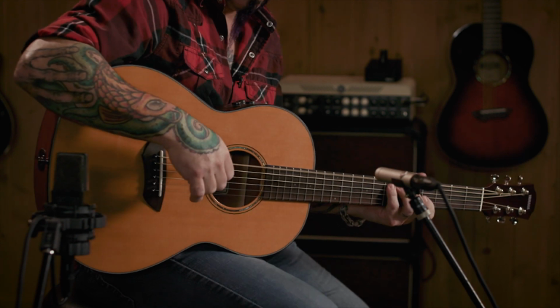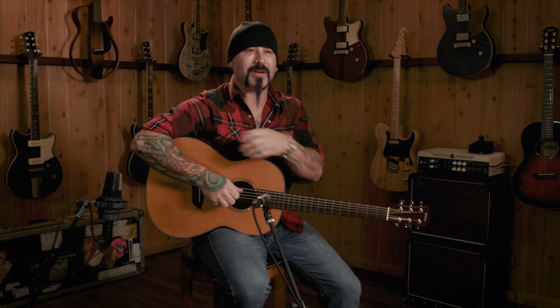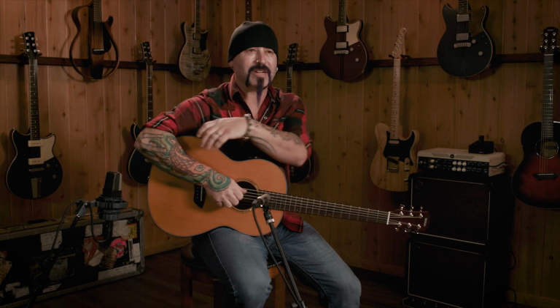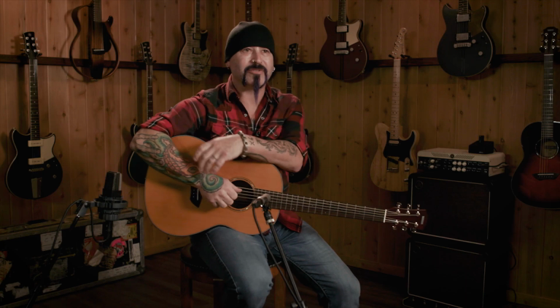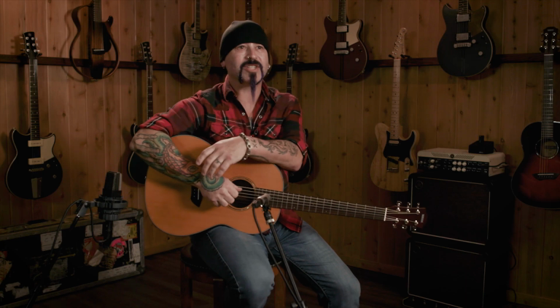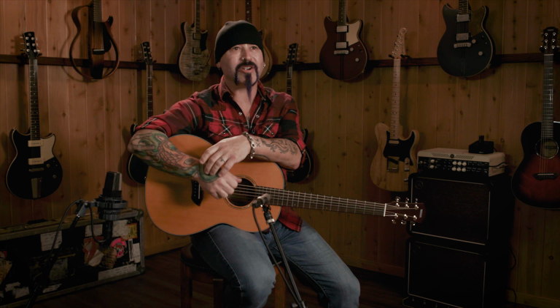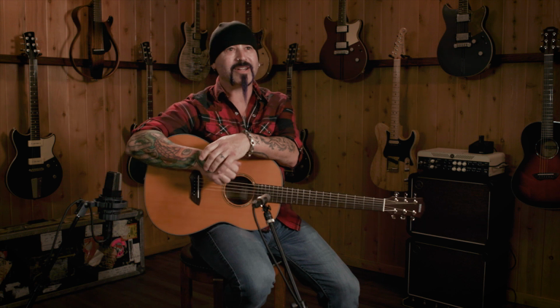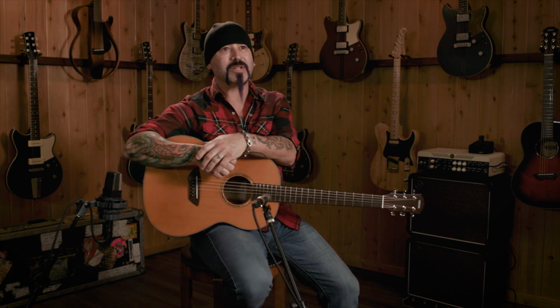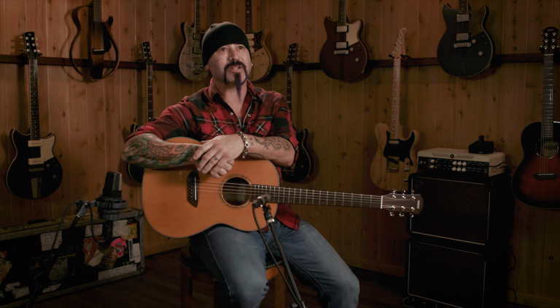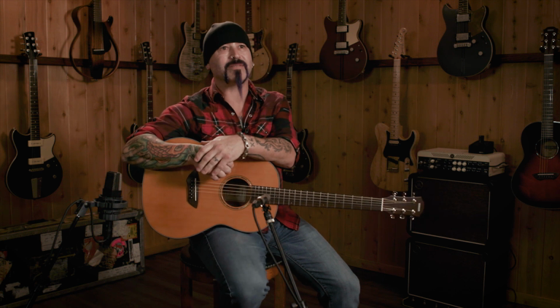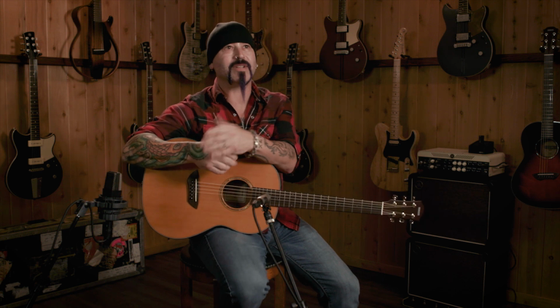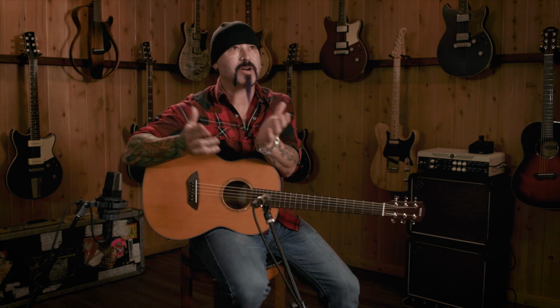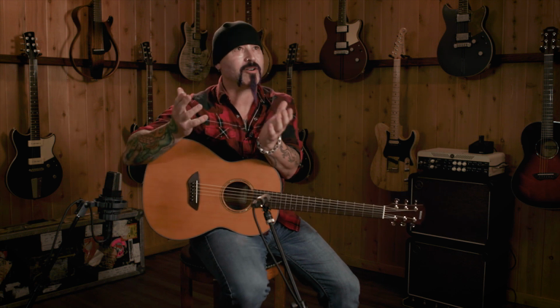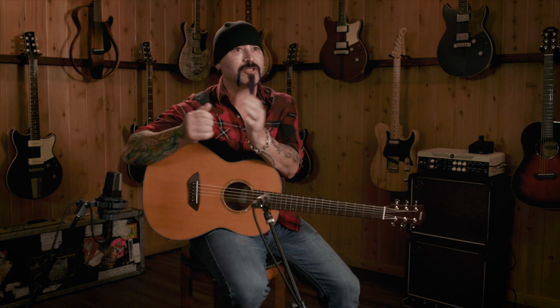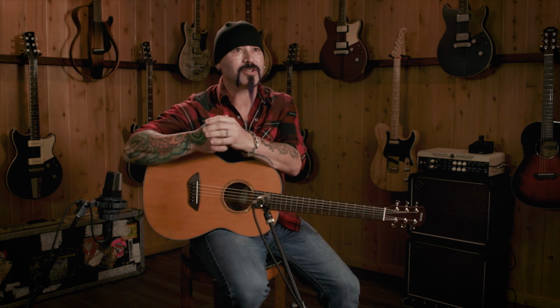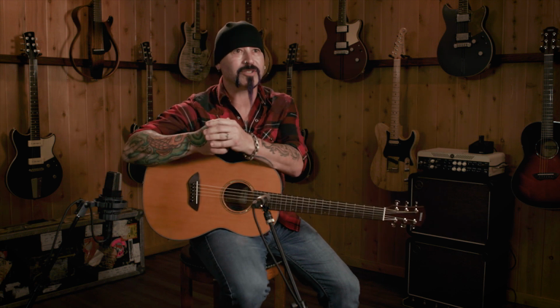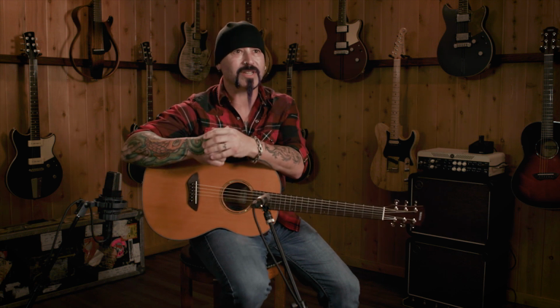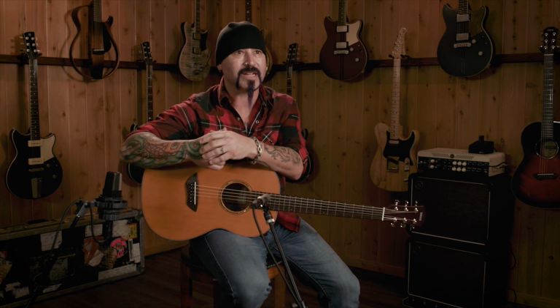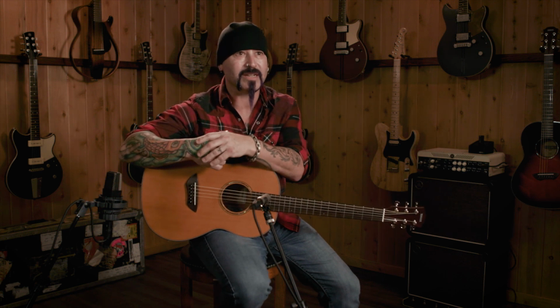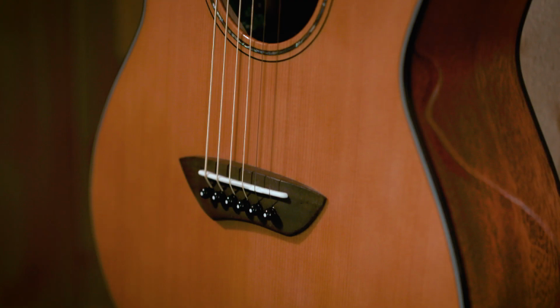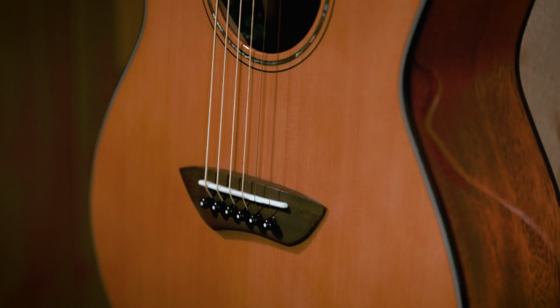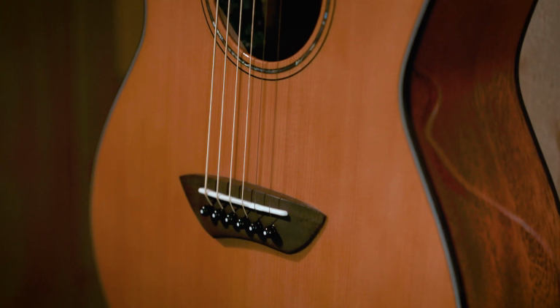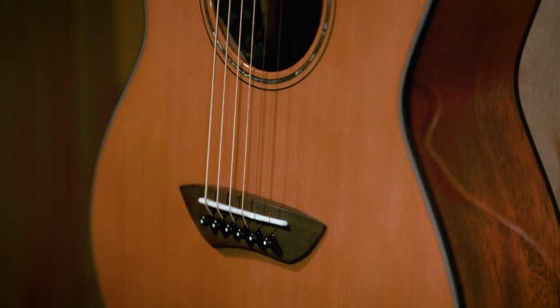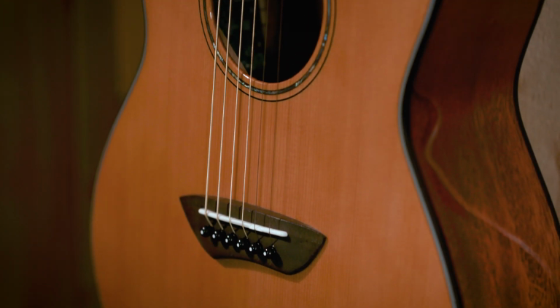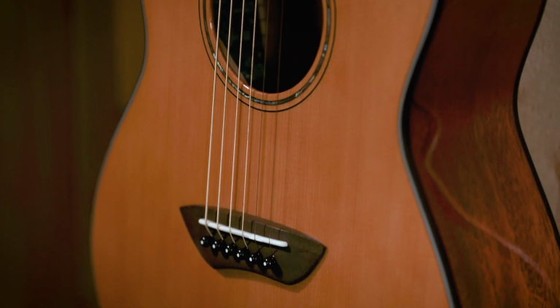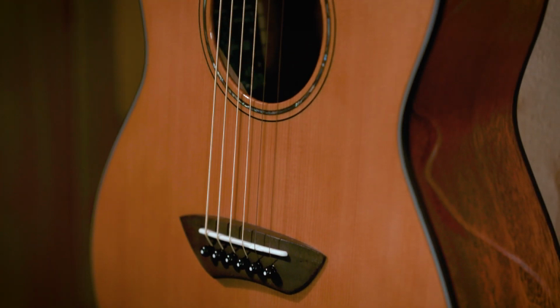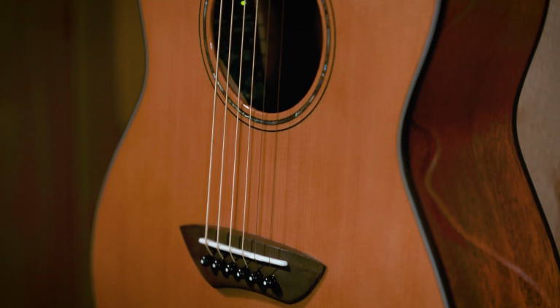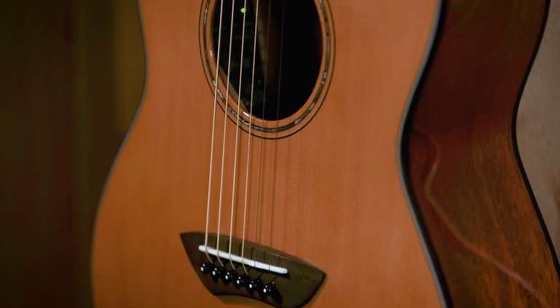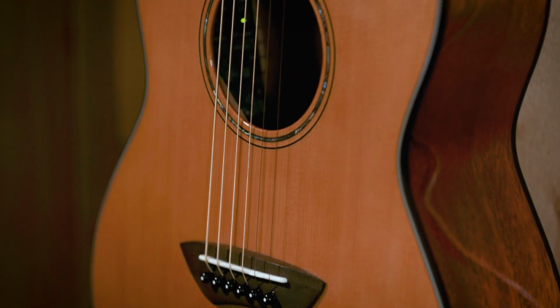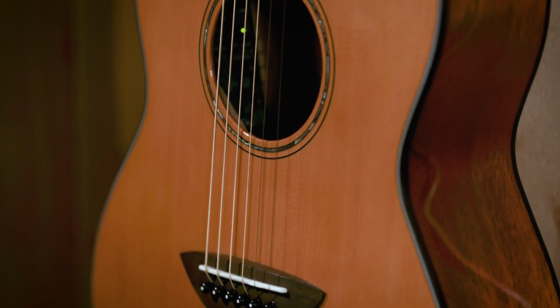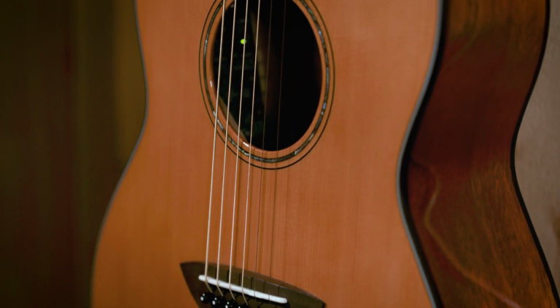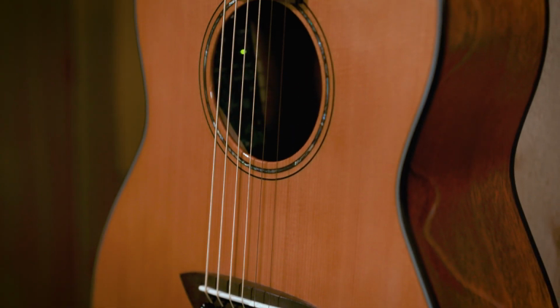I'm Michael Fish-Hering. I'm here at Yamaha Artist Services LA to talk about the new trans-acoustic parlor guitar.